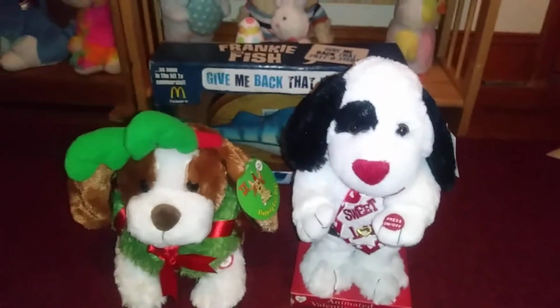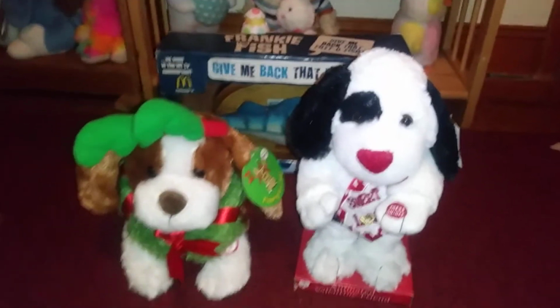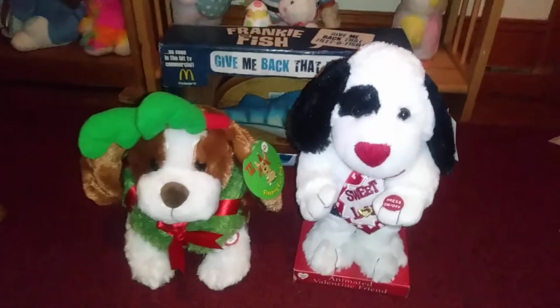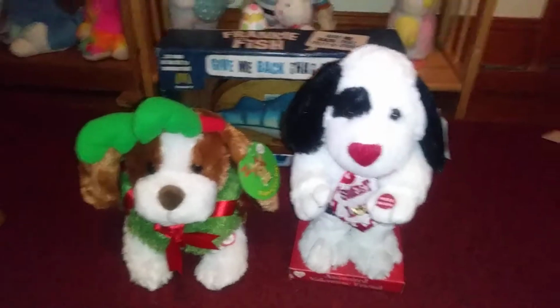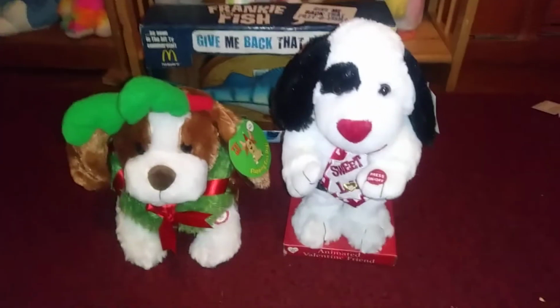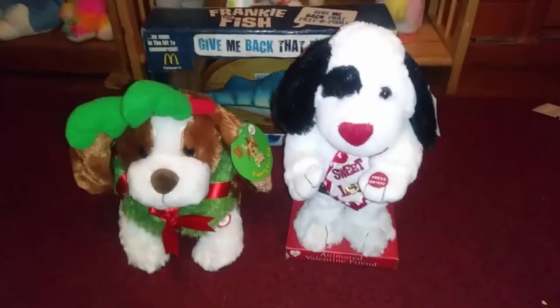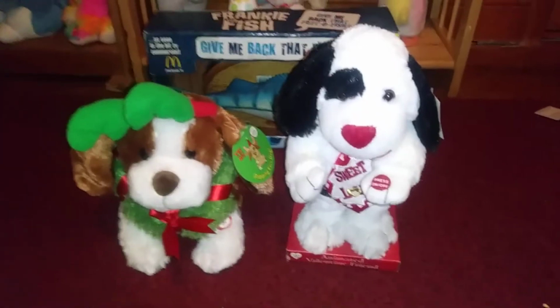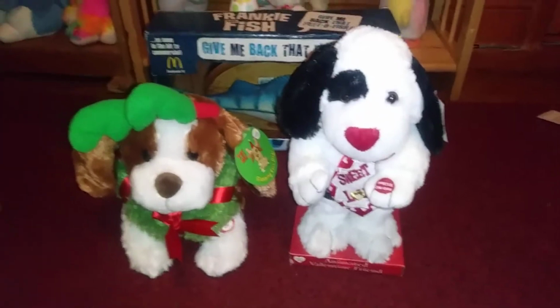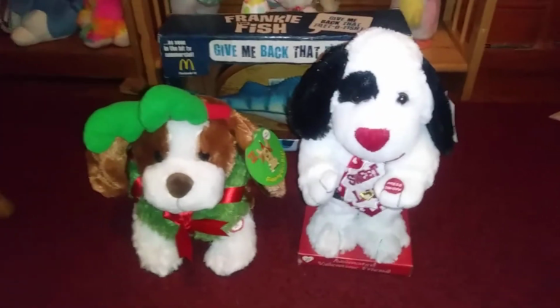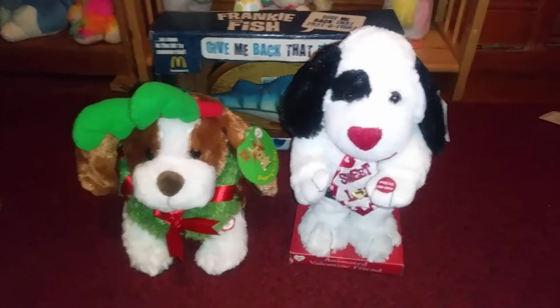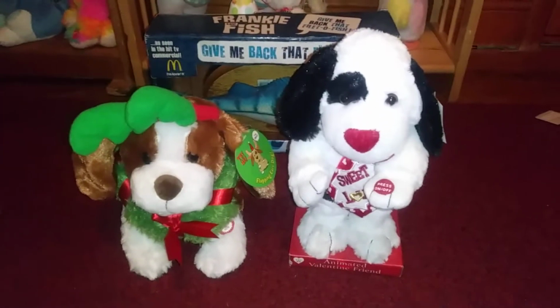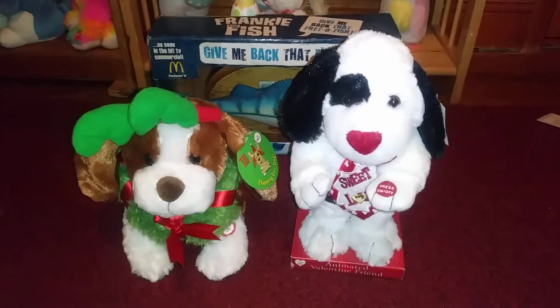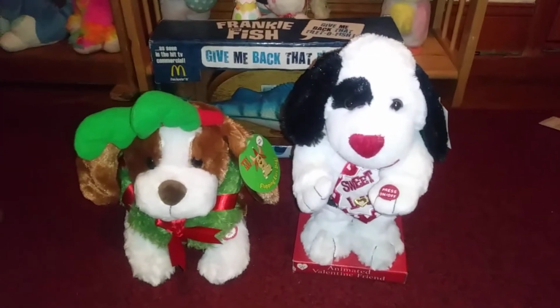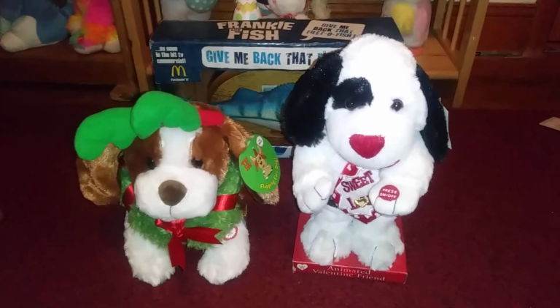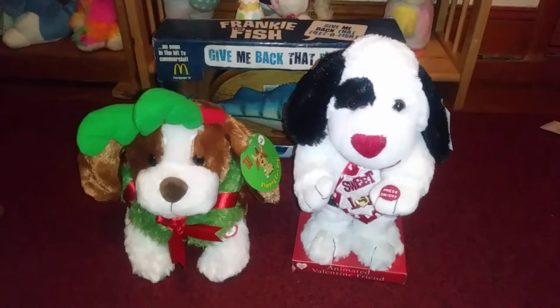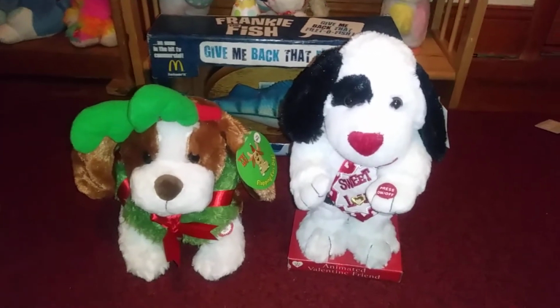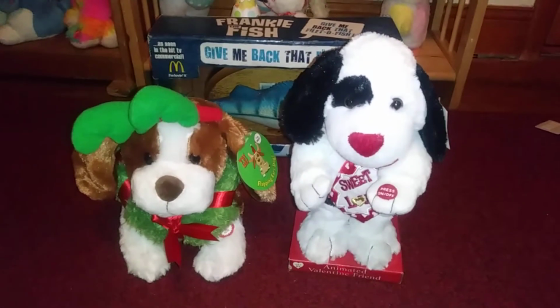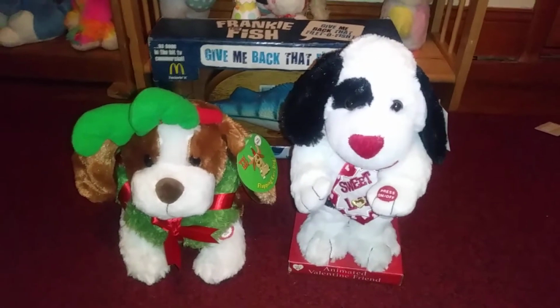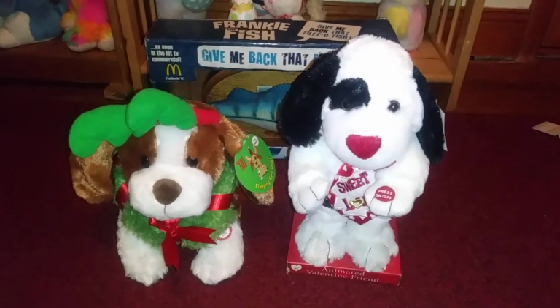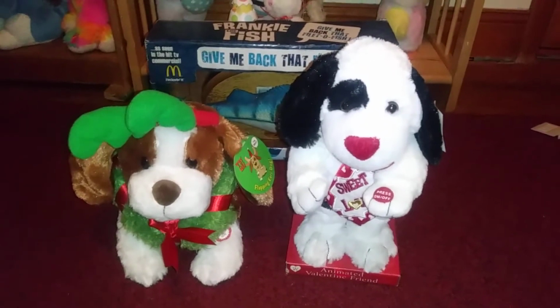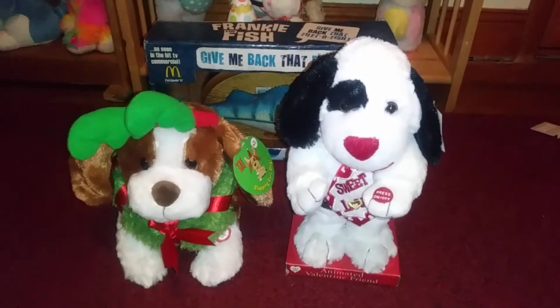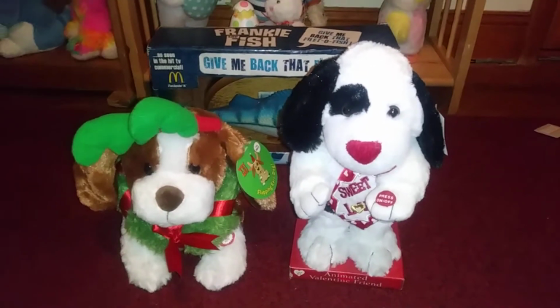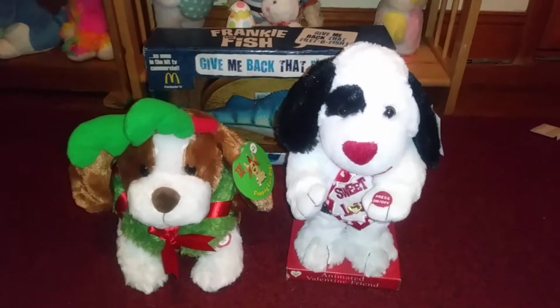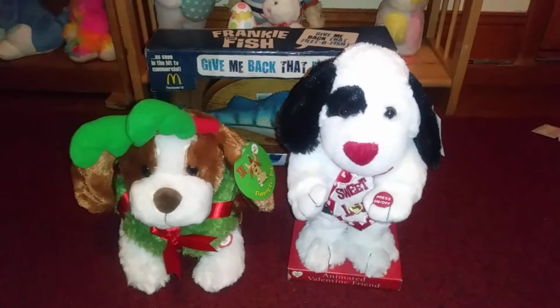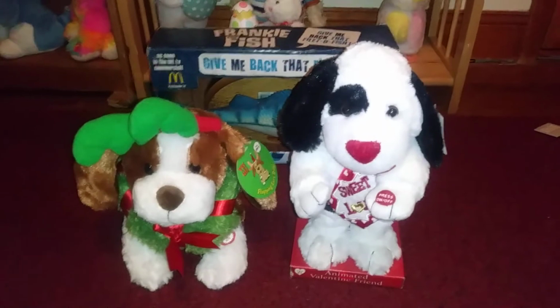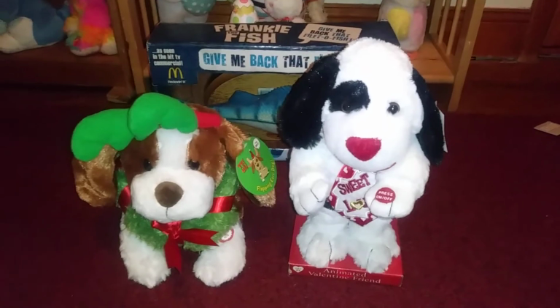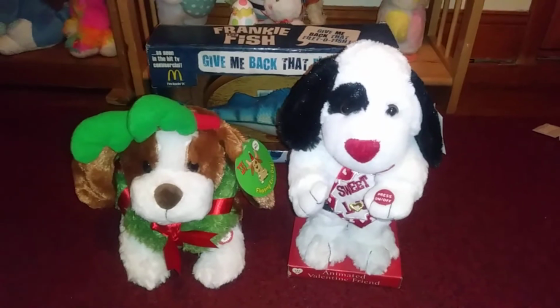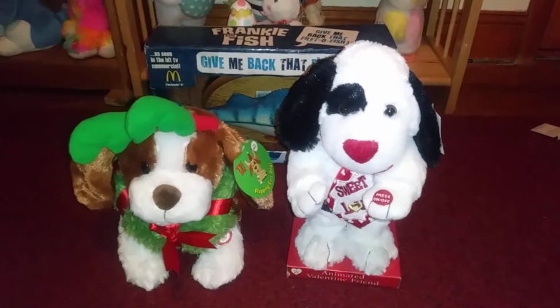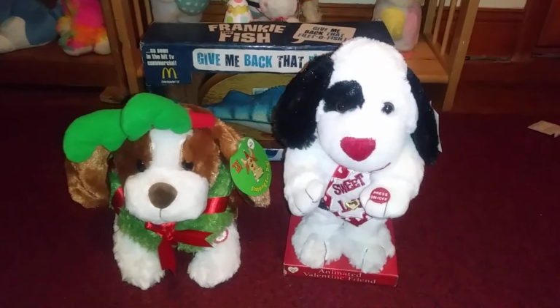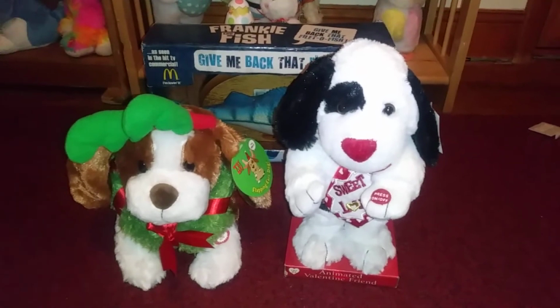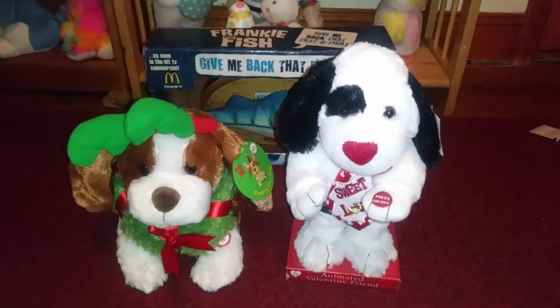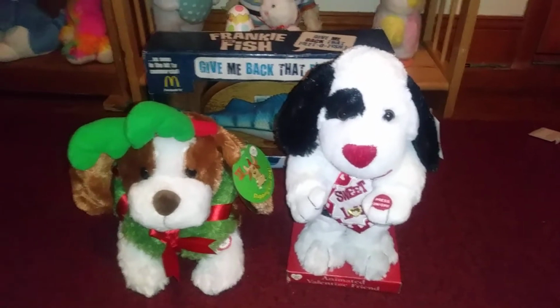Hey guys, Nathan here, and today we're showing you my flea market finds for December 22nd, 2019.